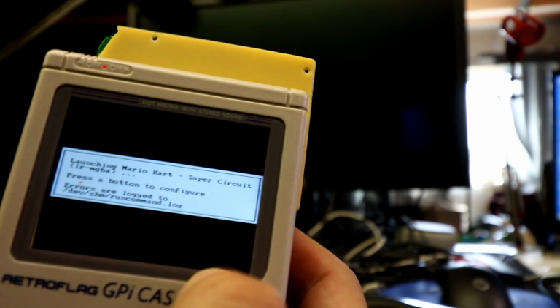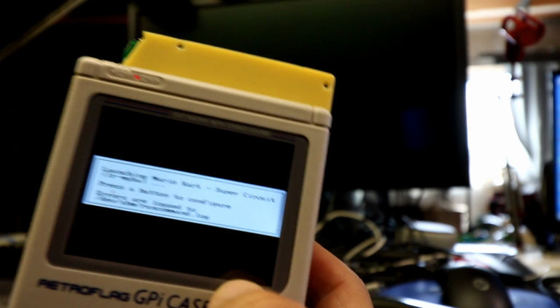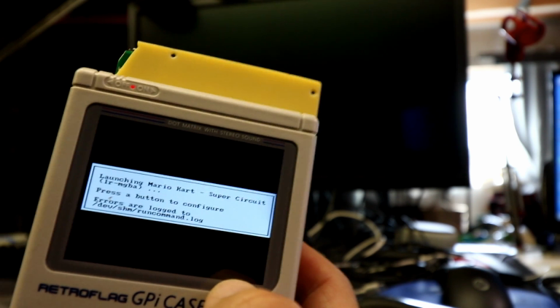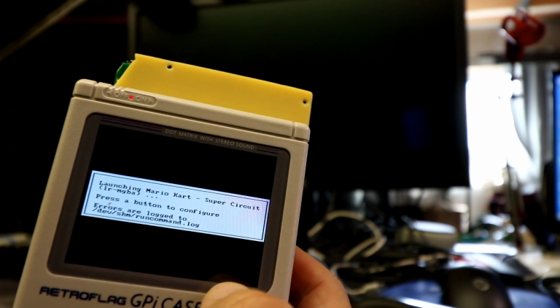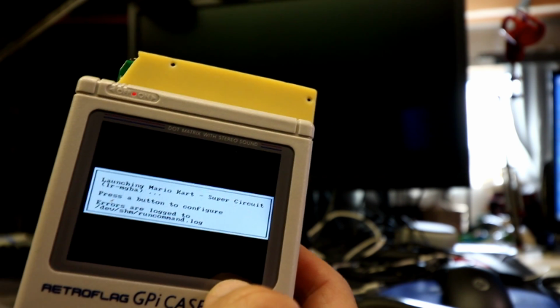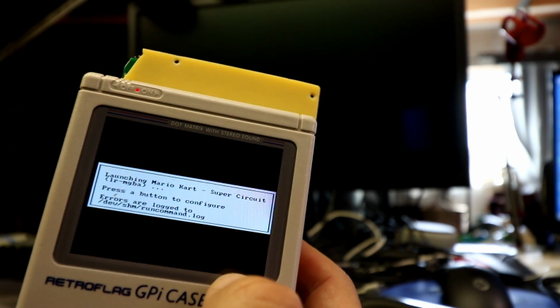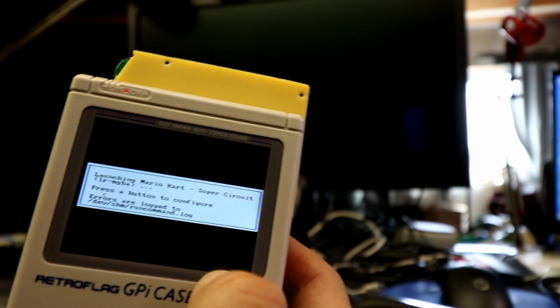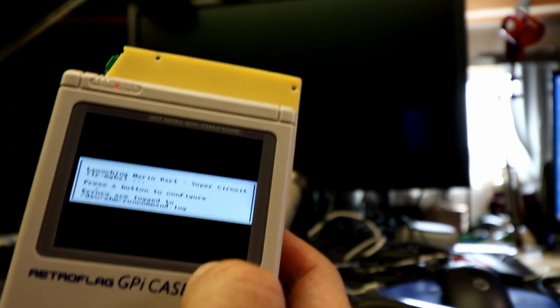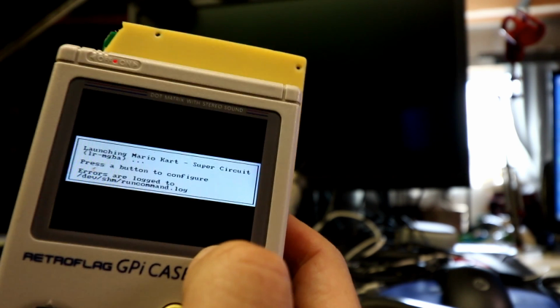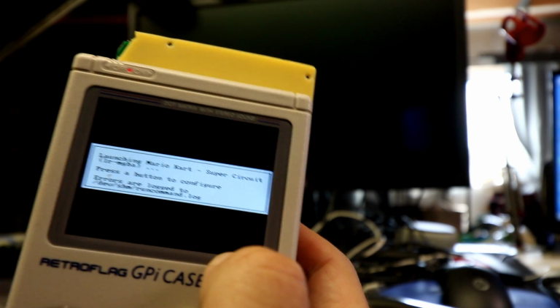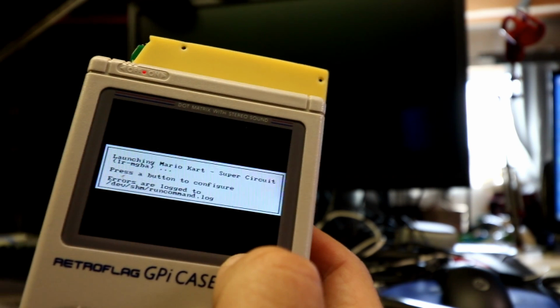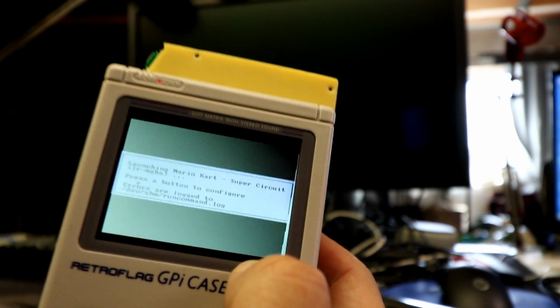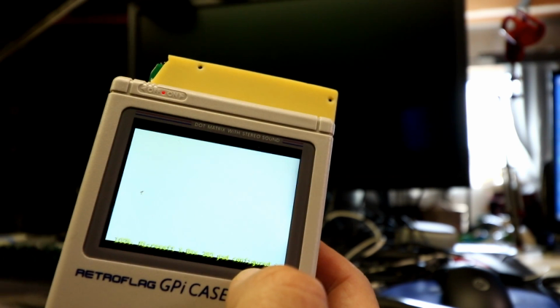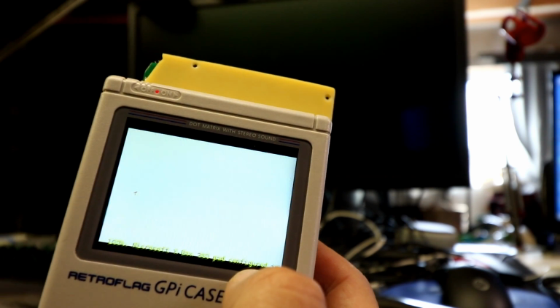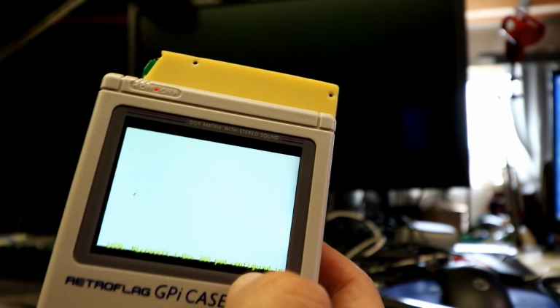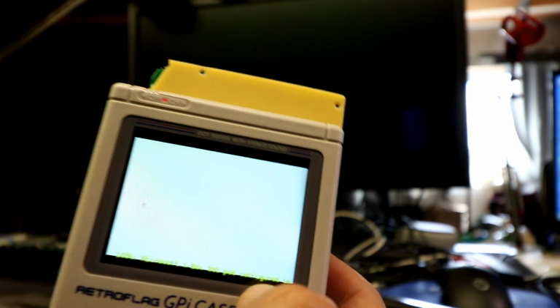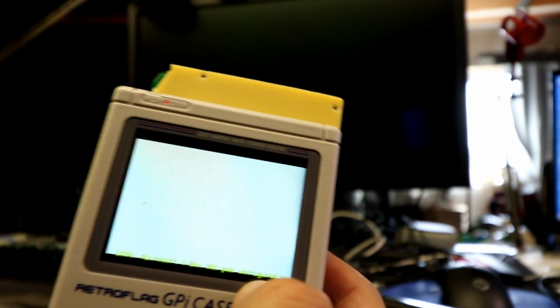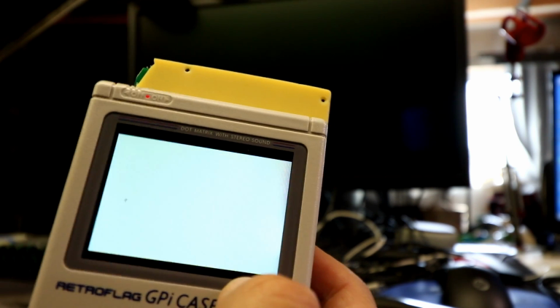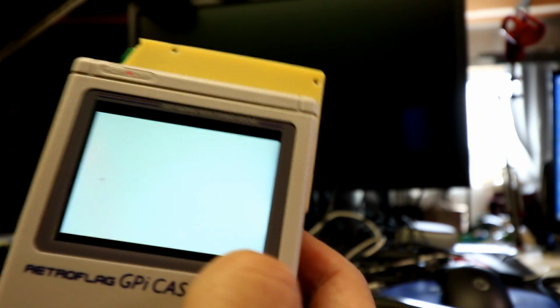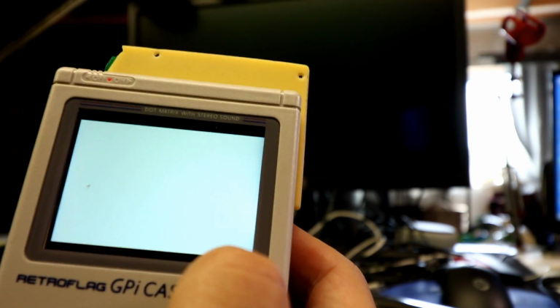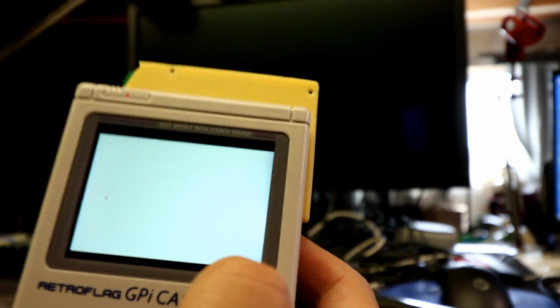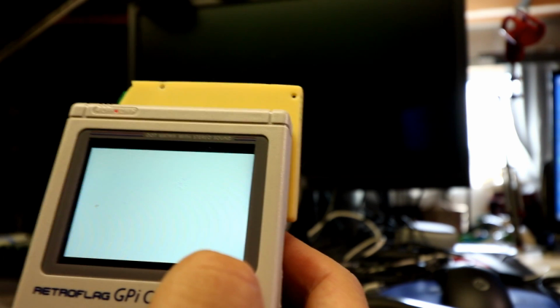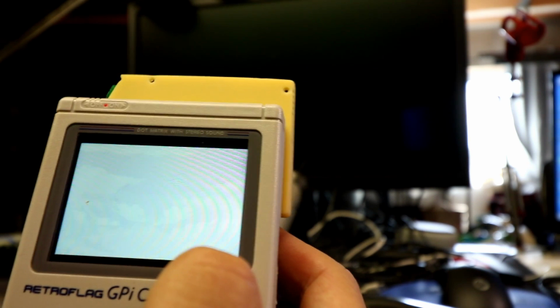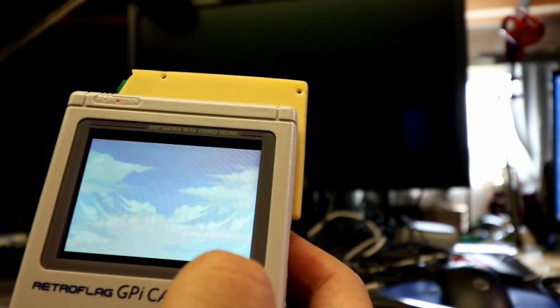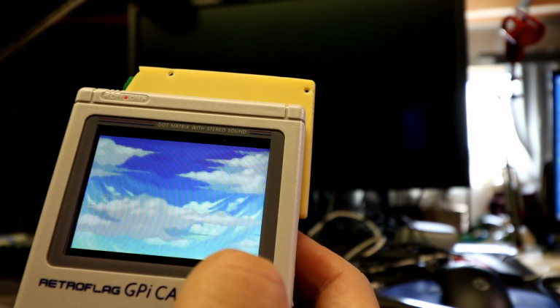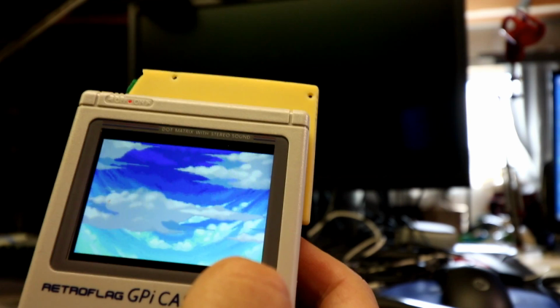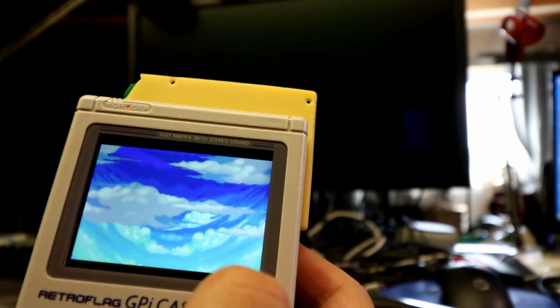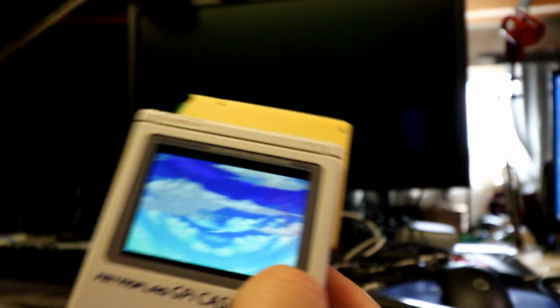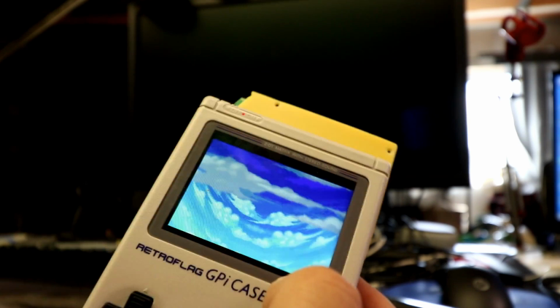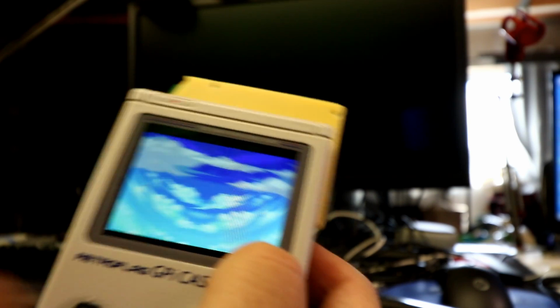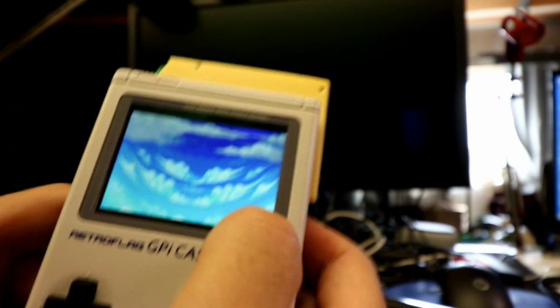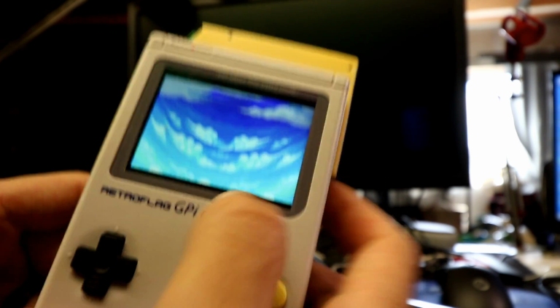Everything runs really great on this — from Nintendo, Game Boy Advance with no lag, all the way up to PlayStation 1 and everything below it.